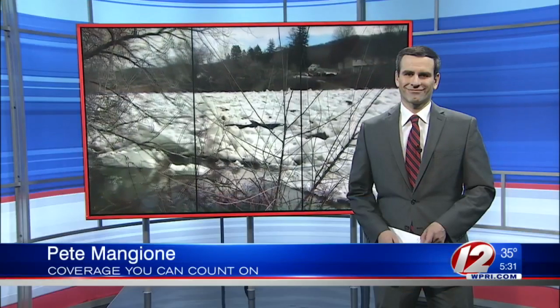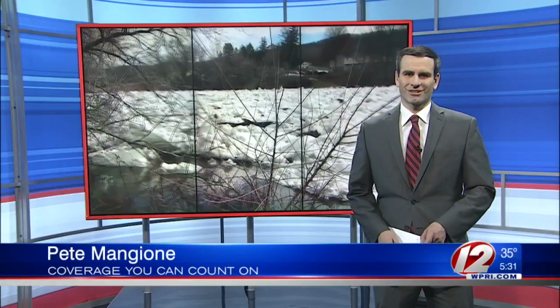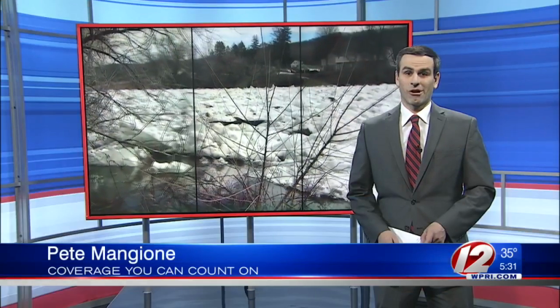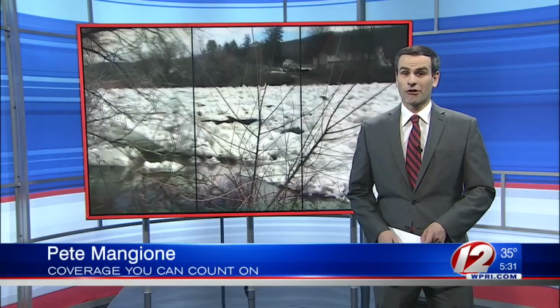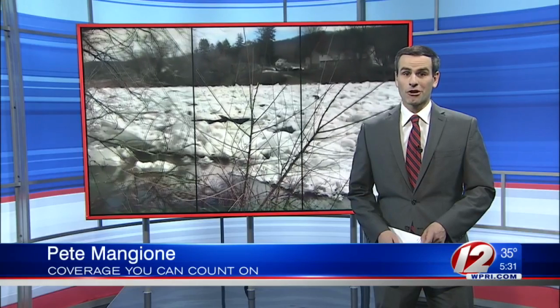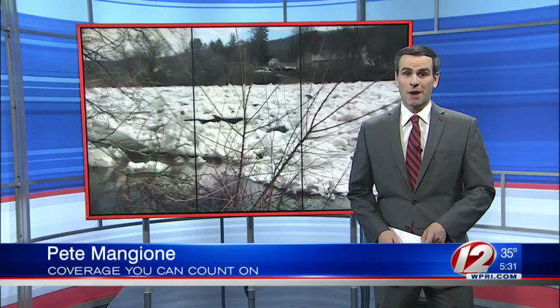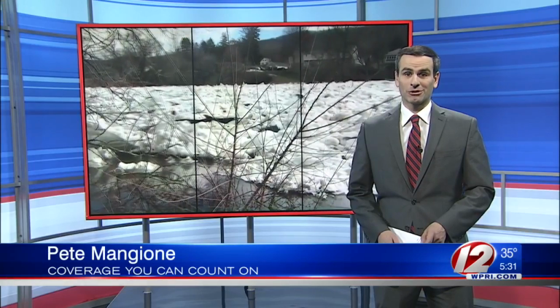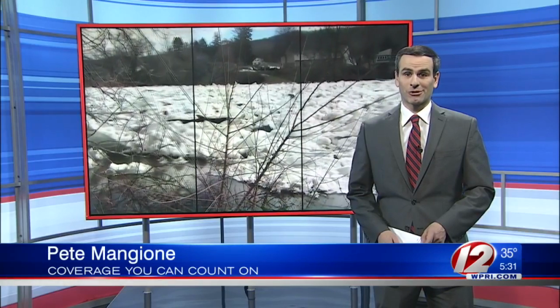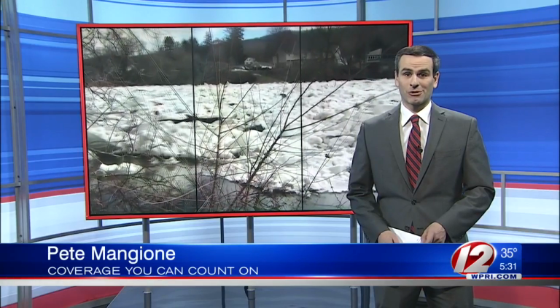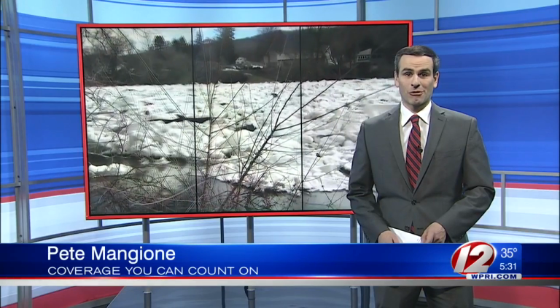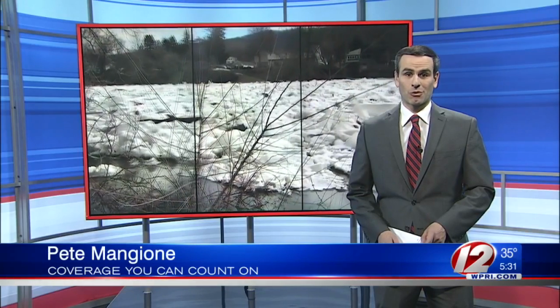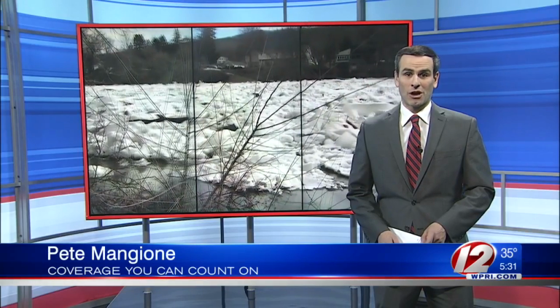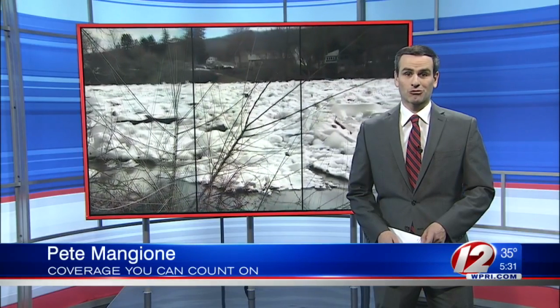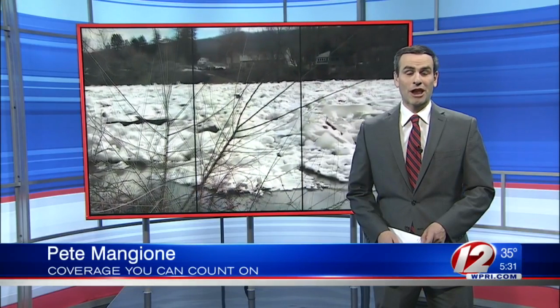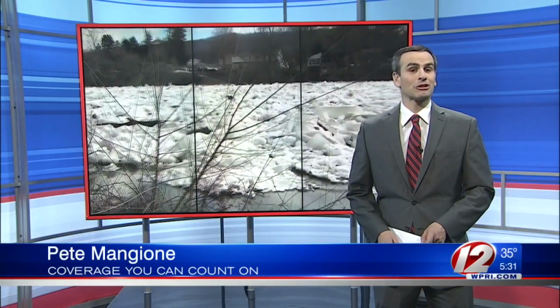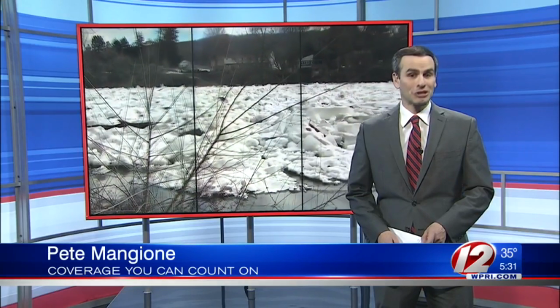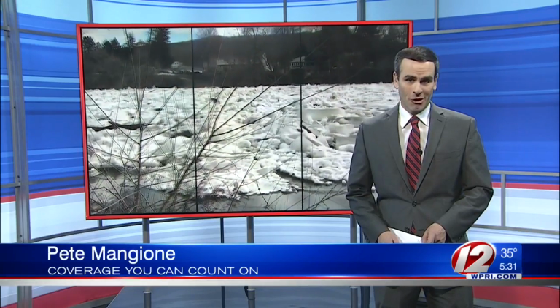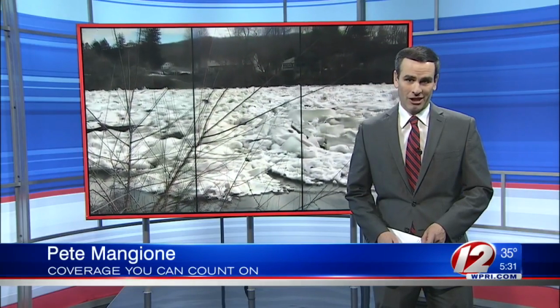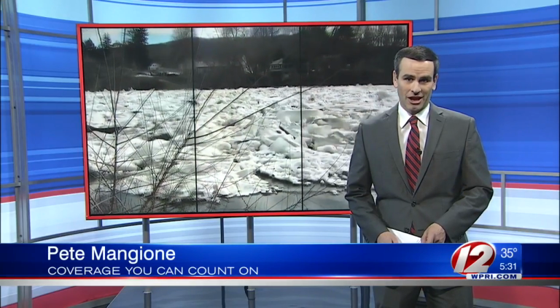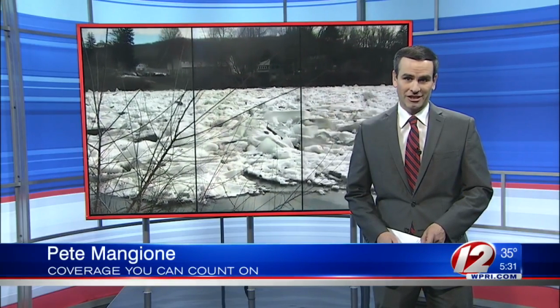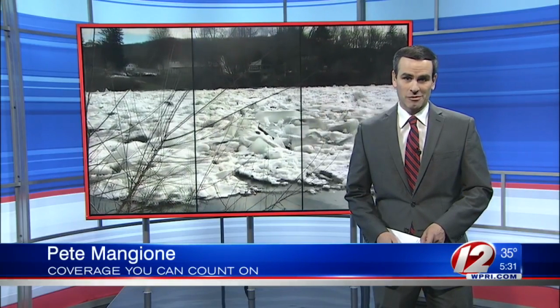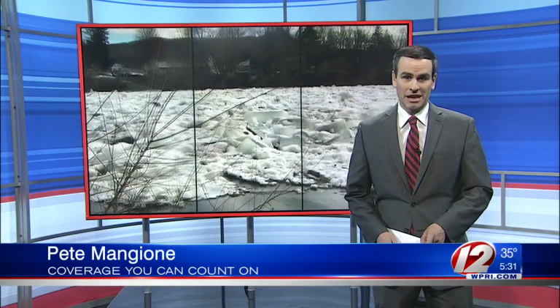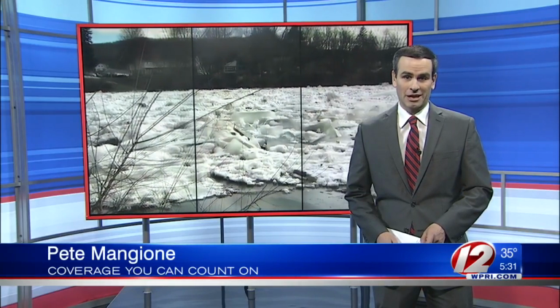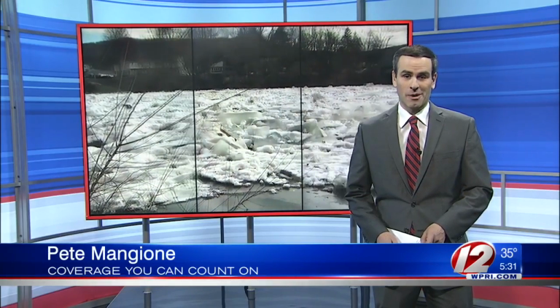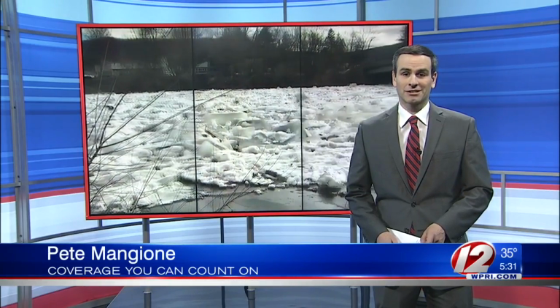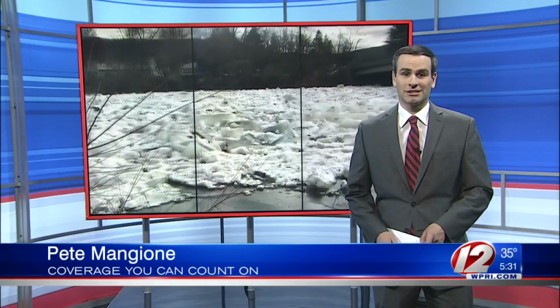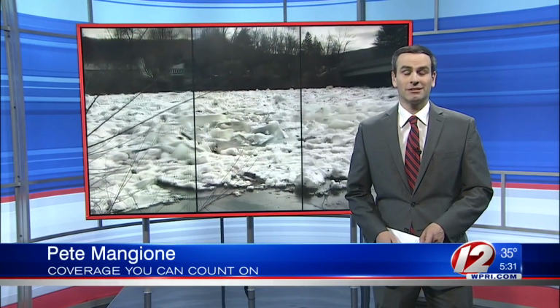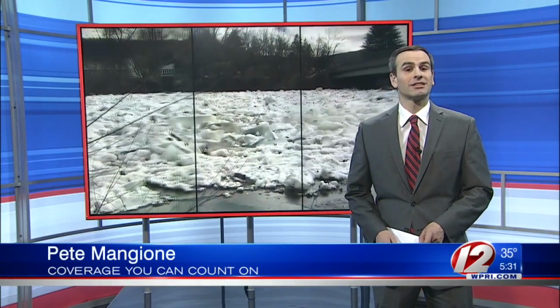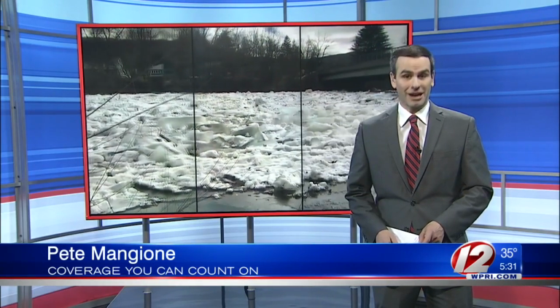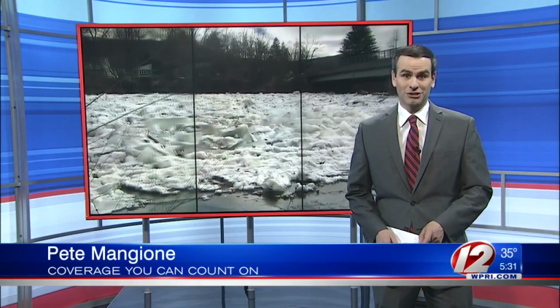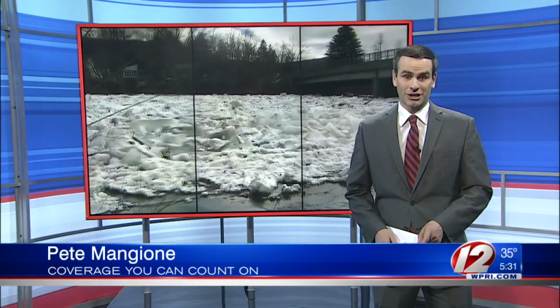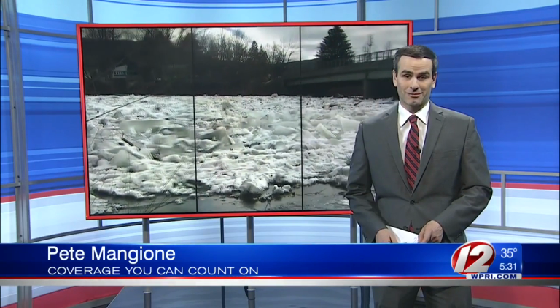For our neighbors to the north and west, rain and snow headlines have been taking a backseat to ice jams.